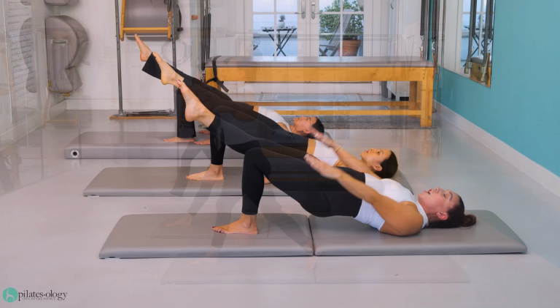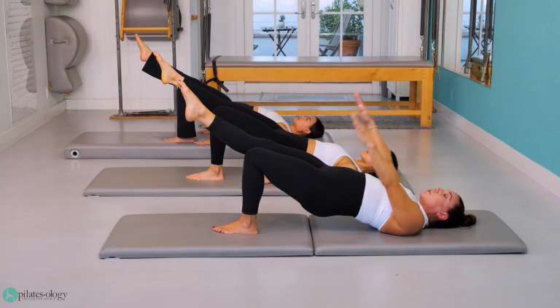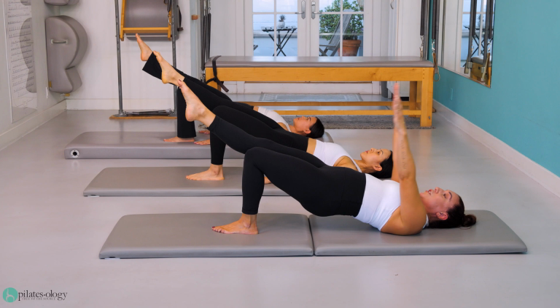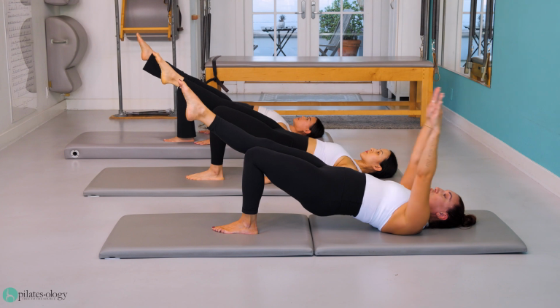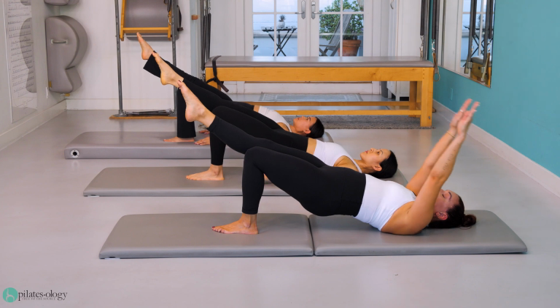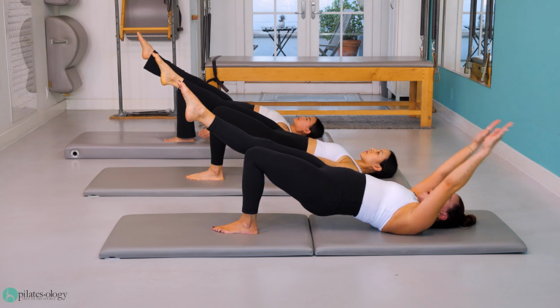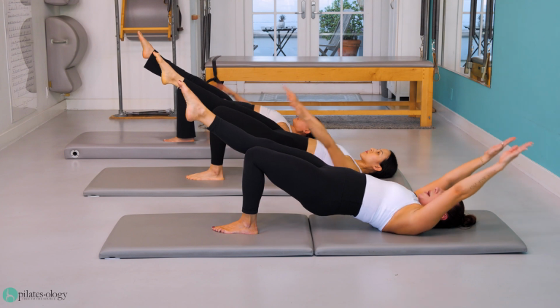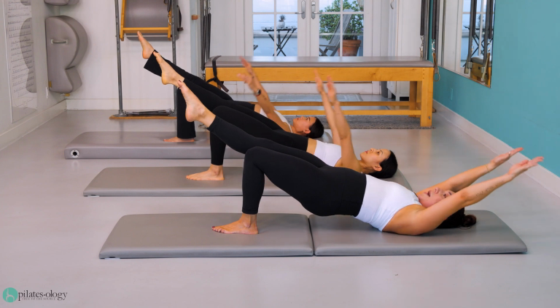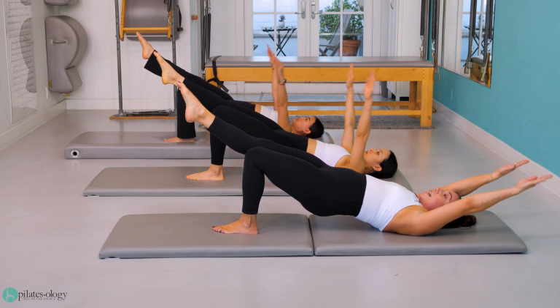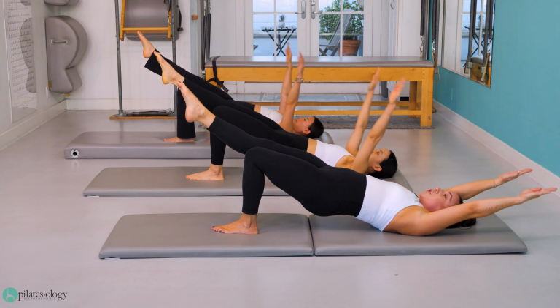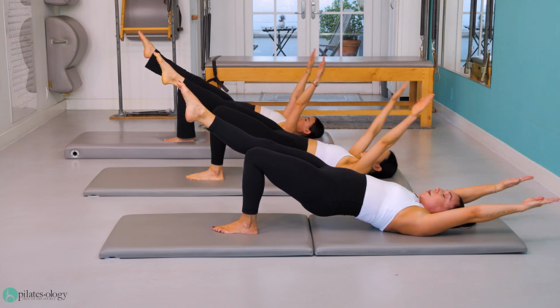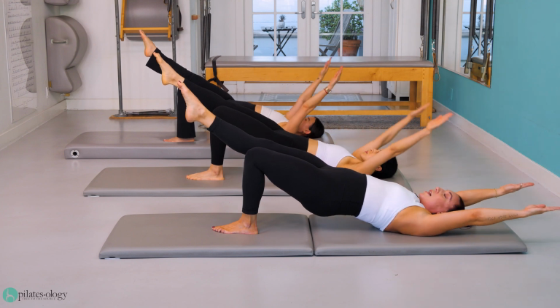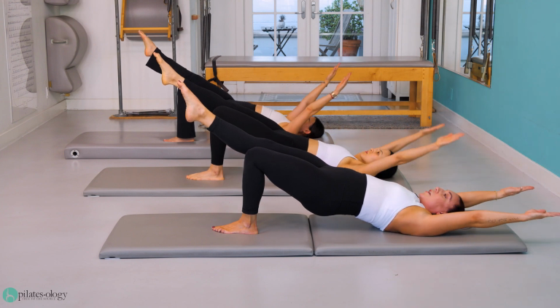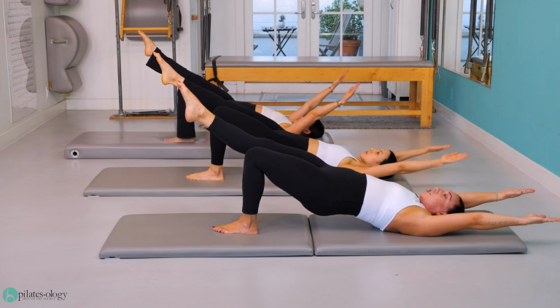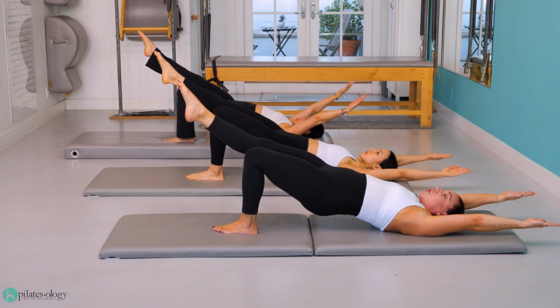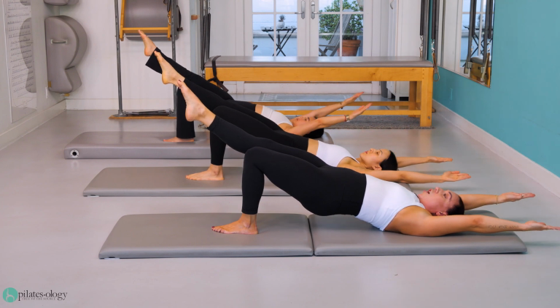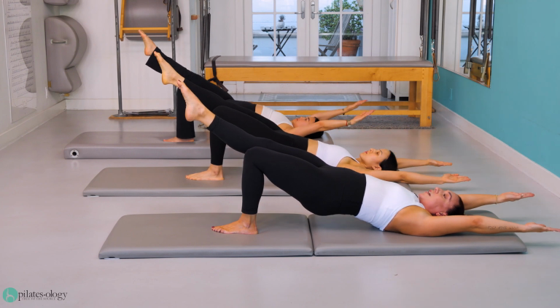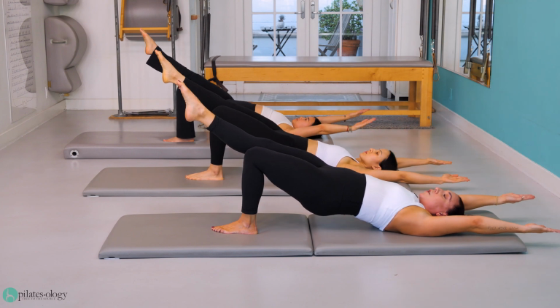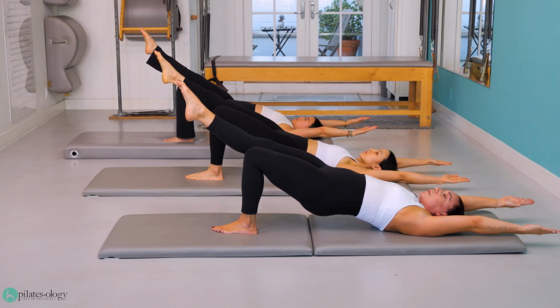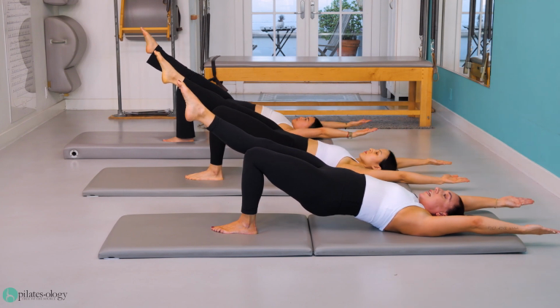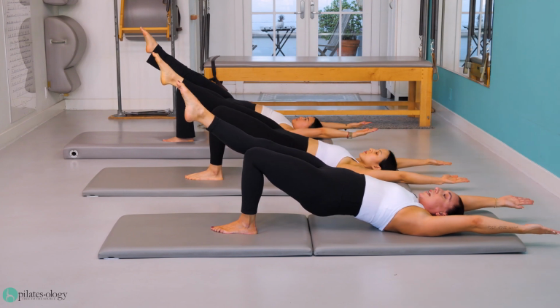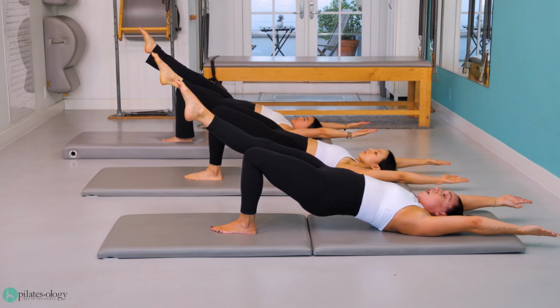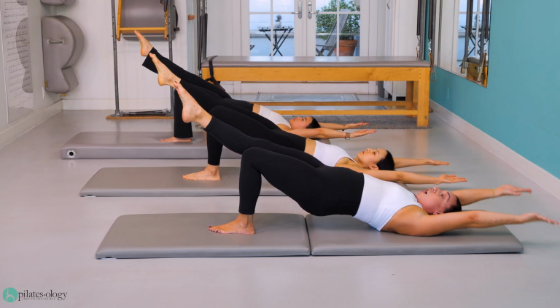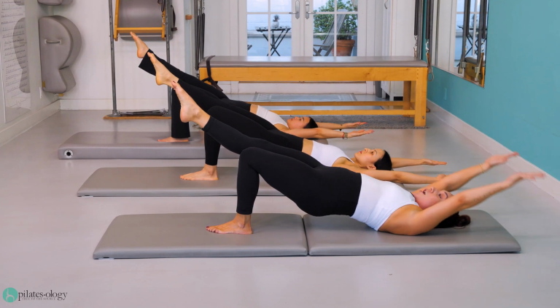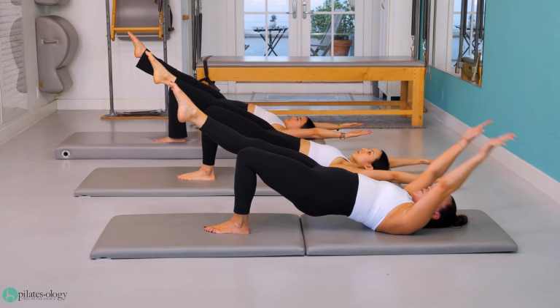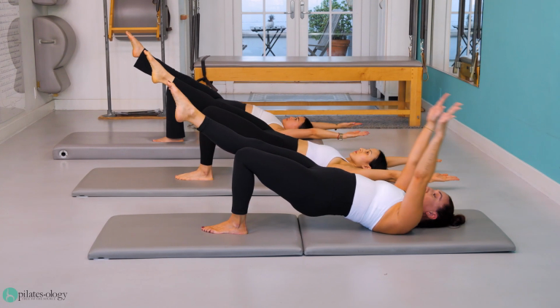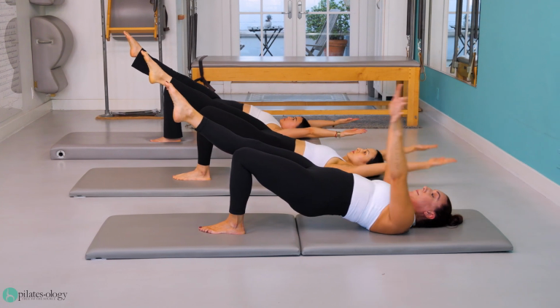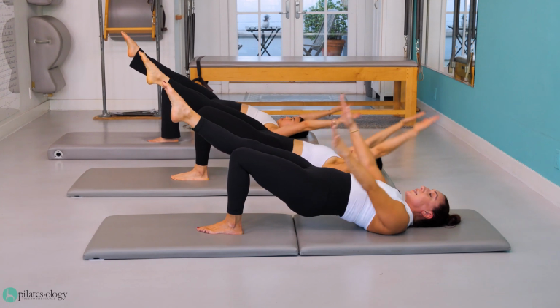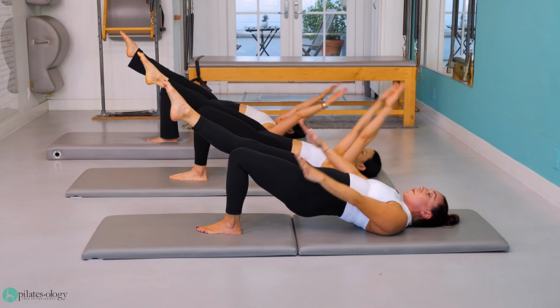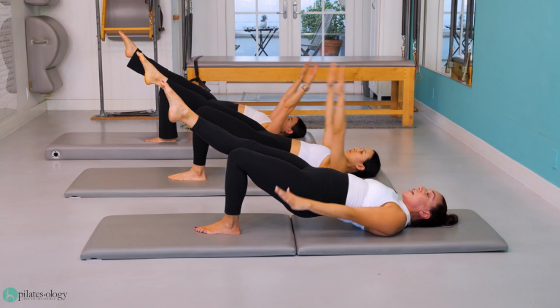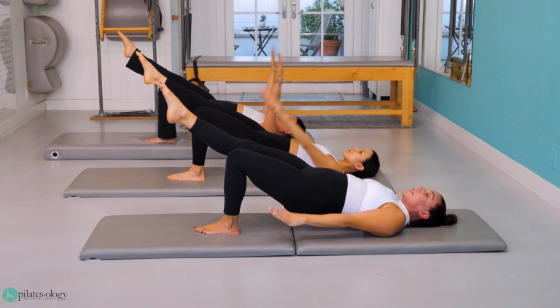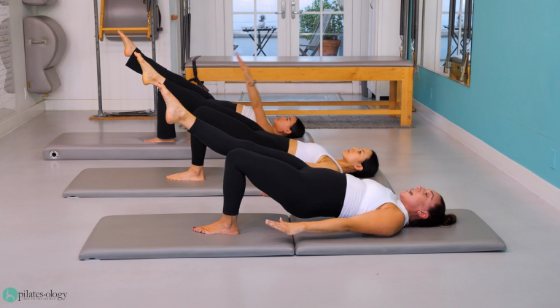Arms stretch all the way back behind you. Keep that leg reaching long. Keep those hips lifted. Arms sweep right back down by your side.